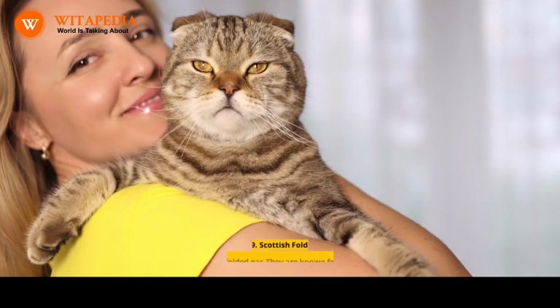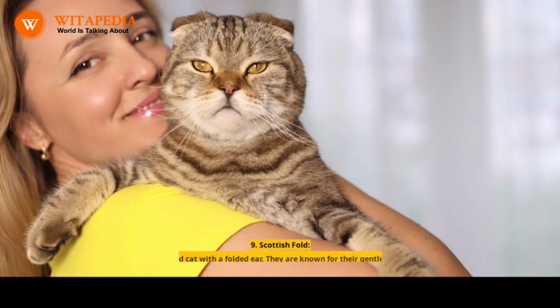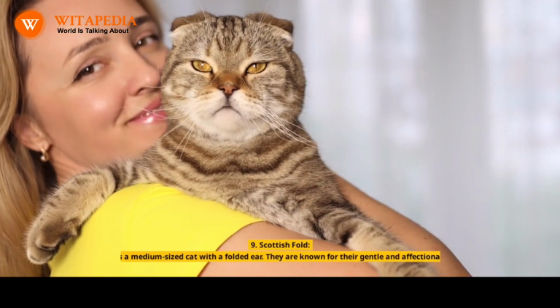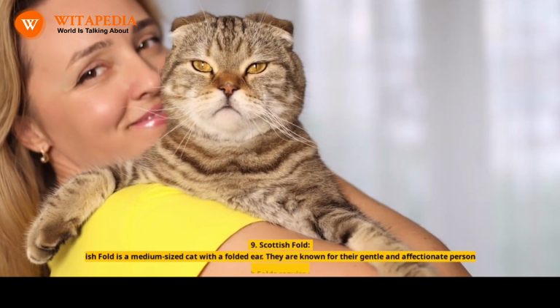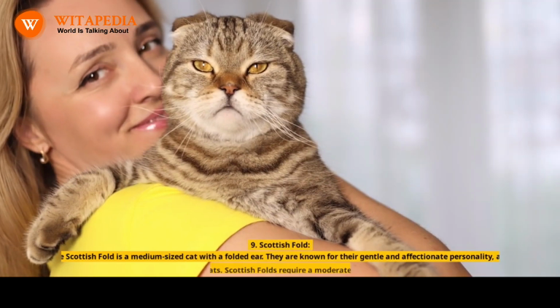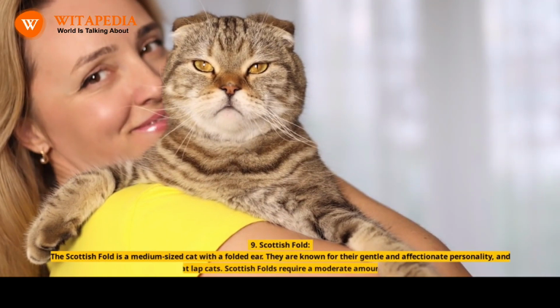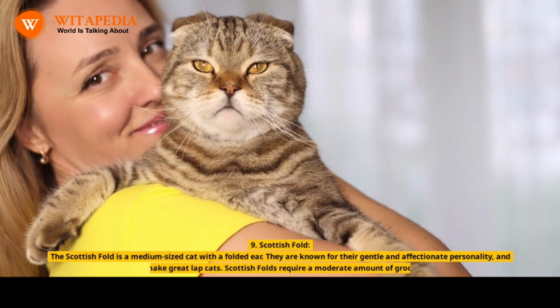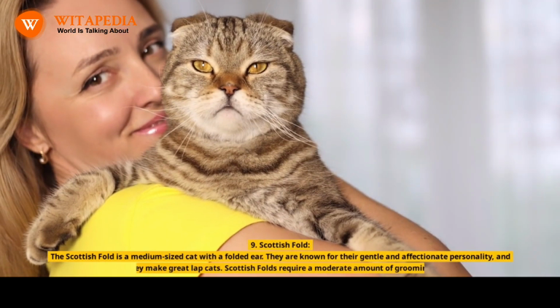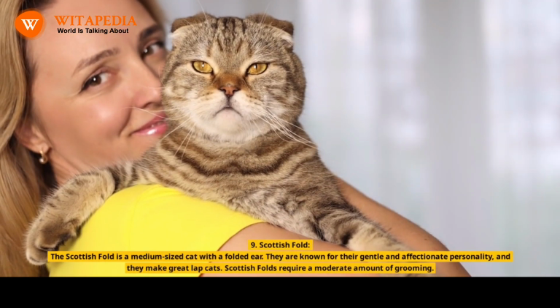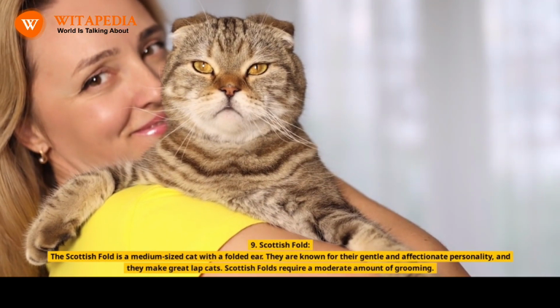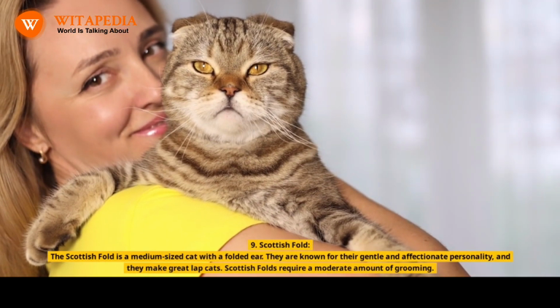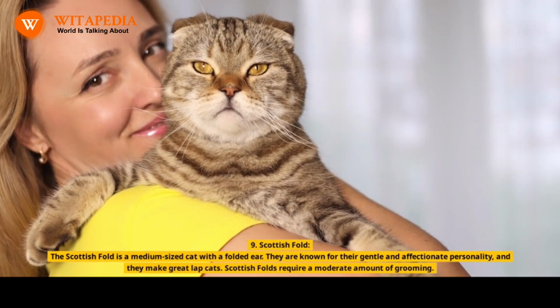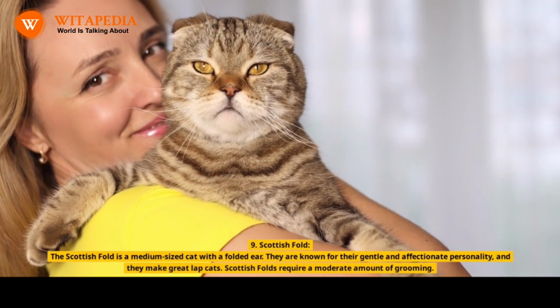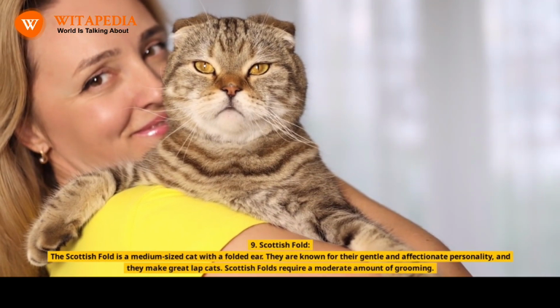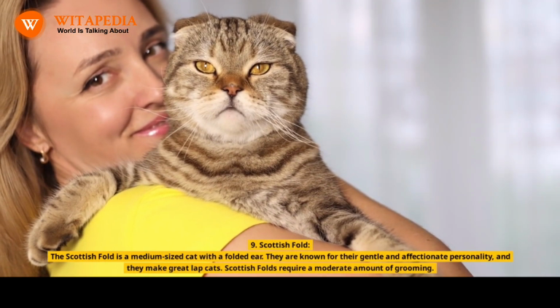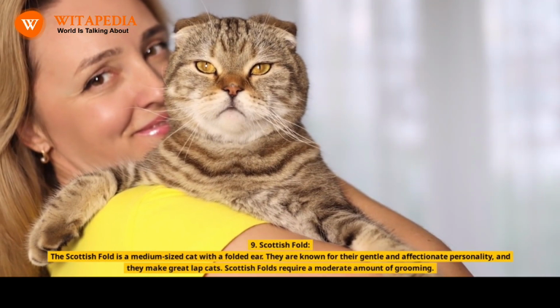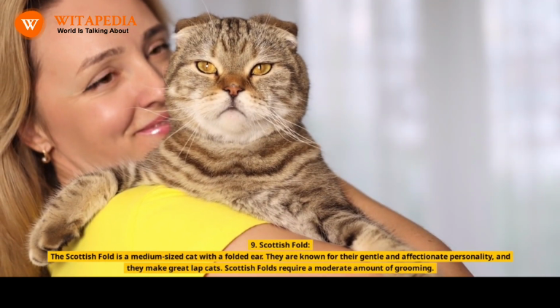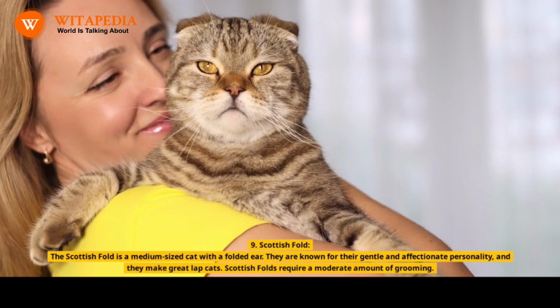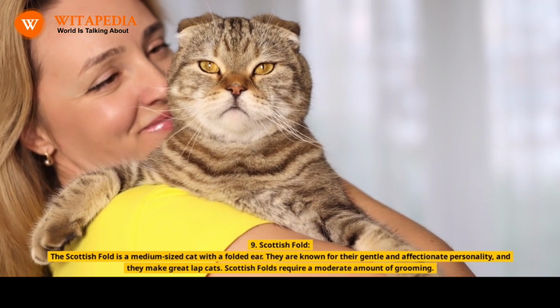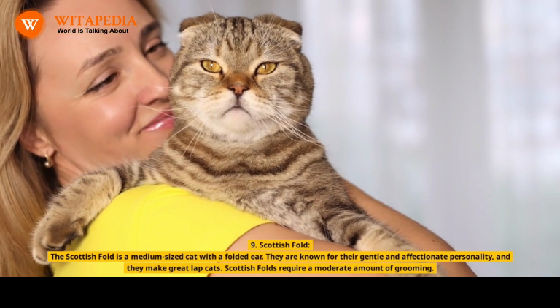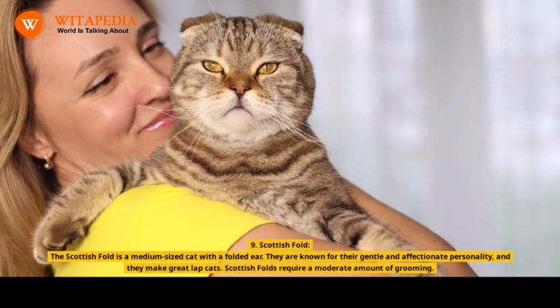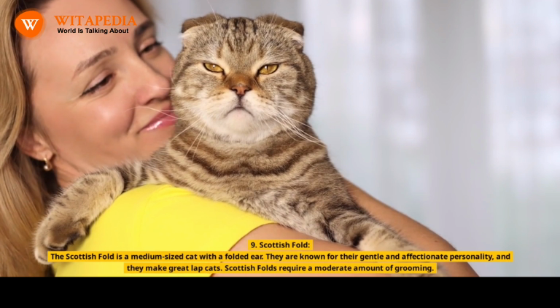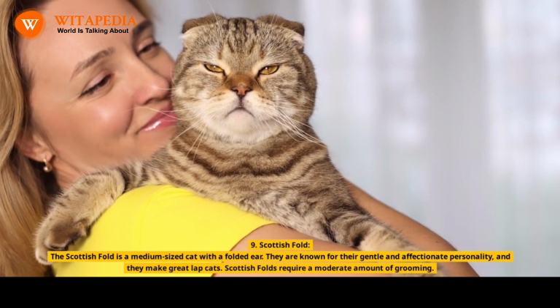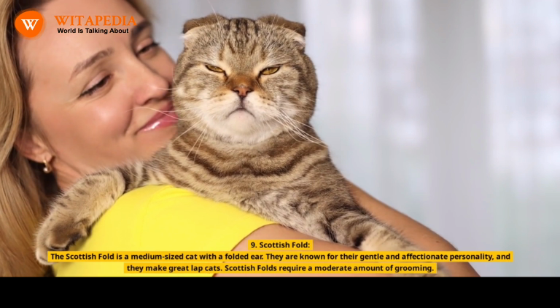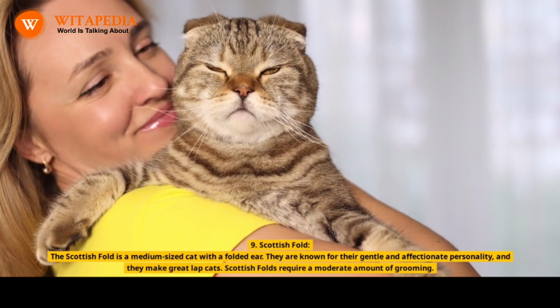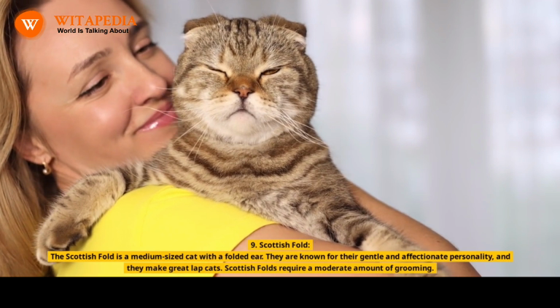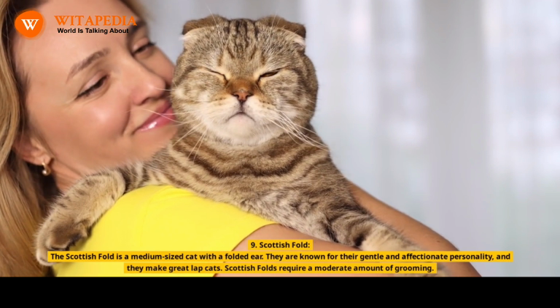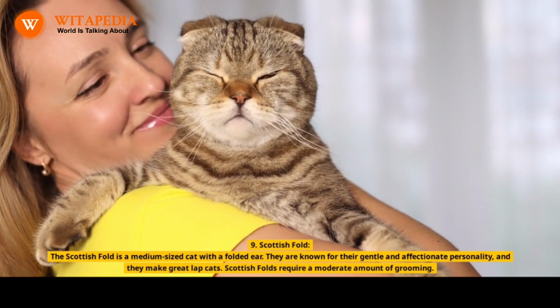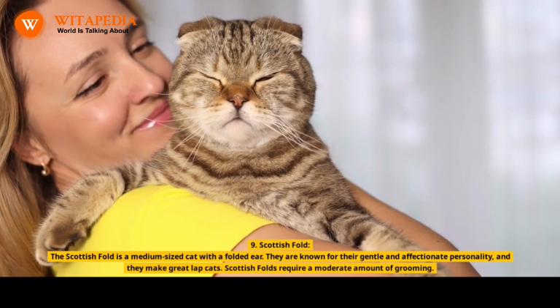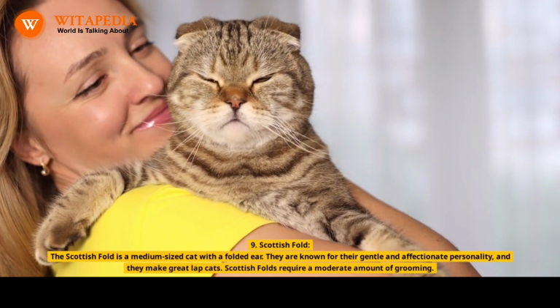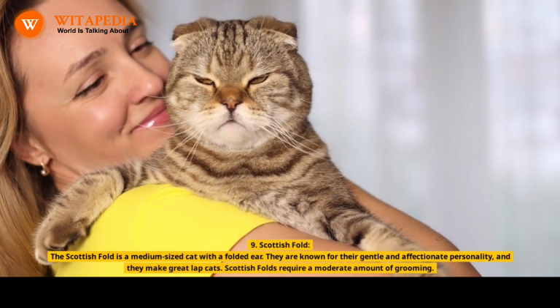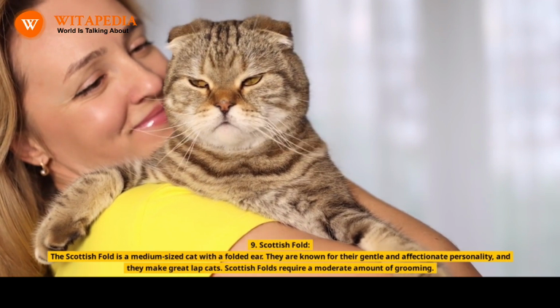9. Scottish Fold. The Scottish Fold is a medium-sized cat with folded ears. They are known for their gentle and affectionate personality, and they make great lap cats.